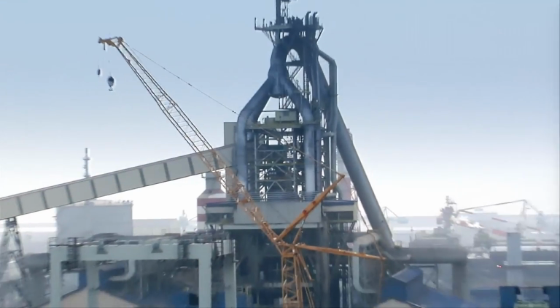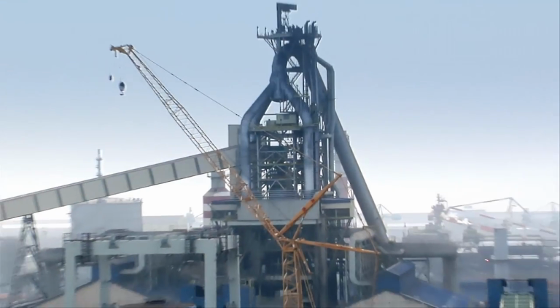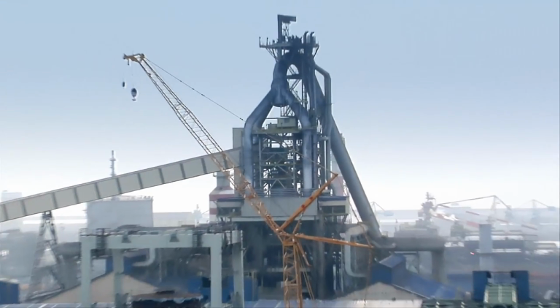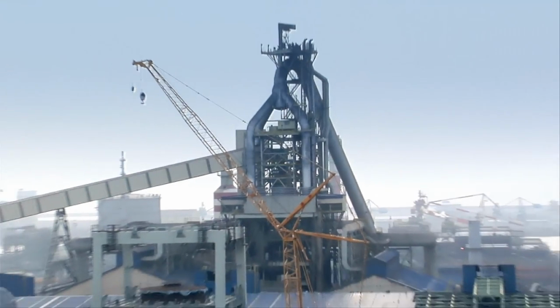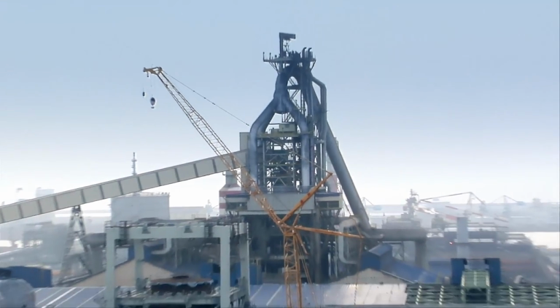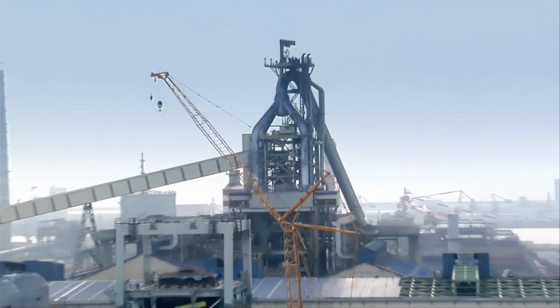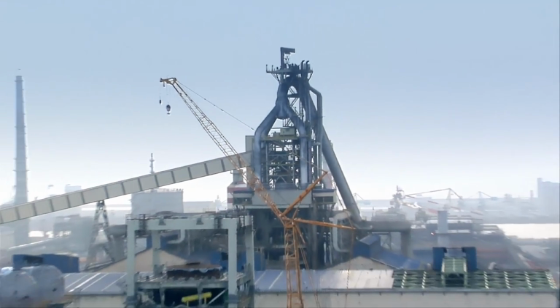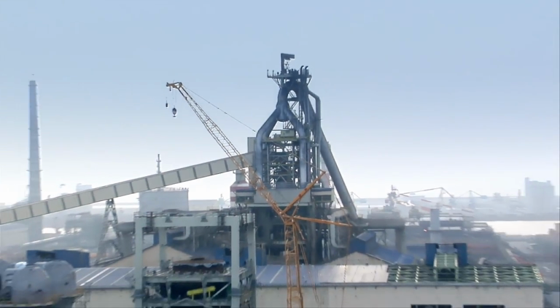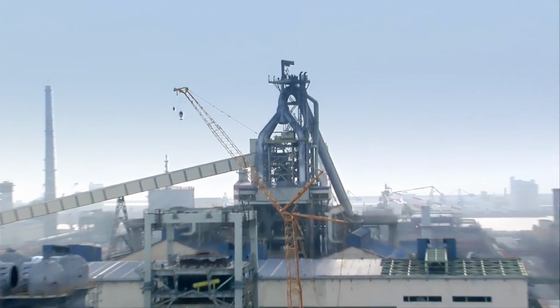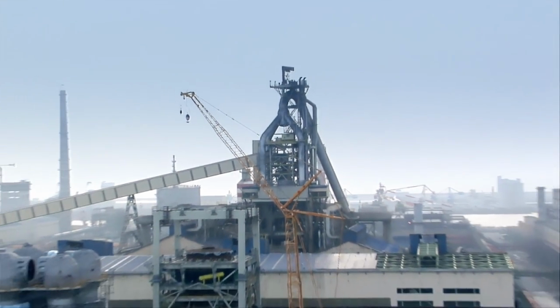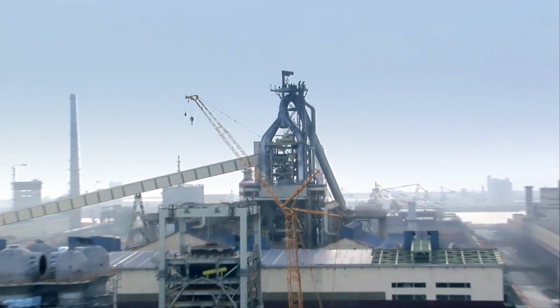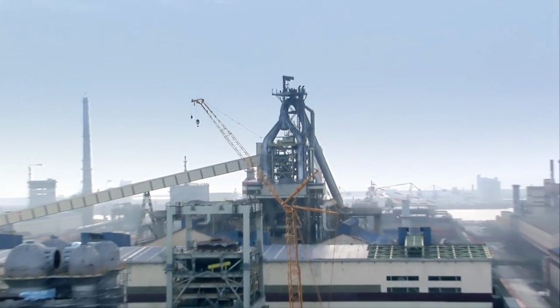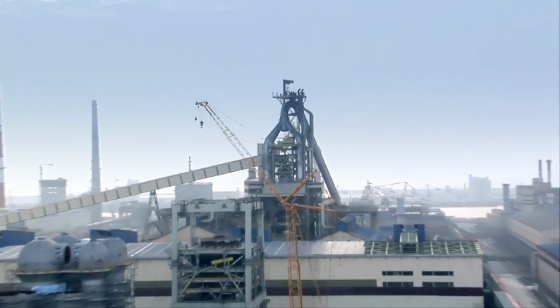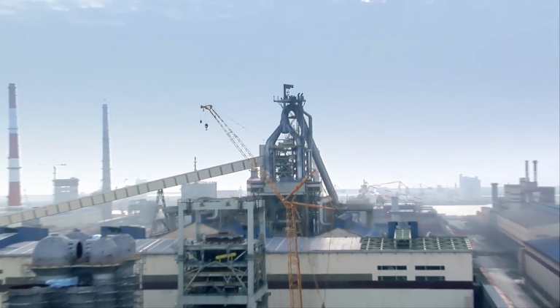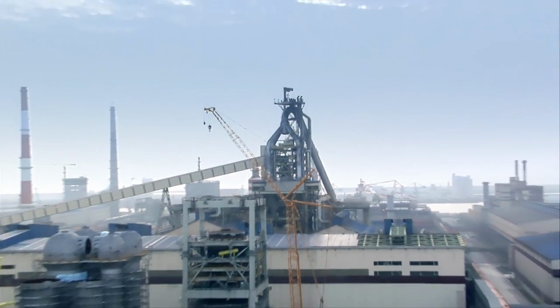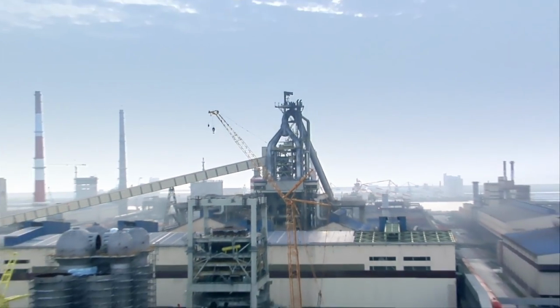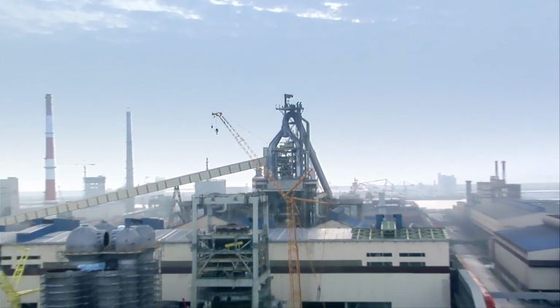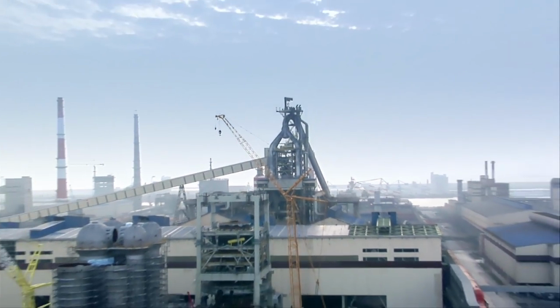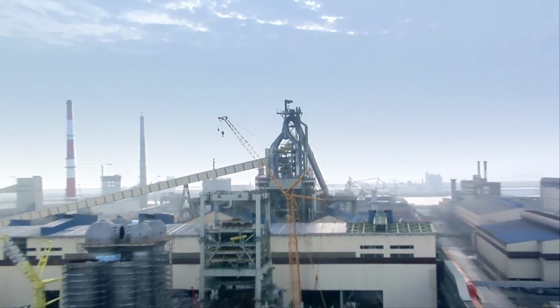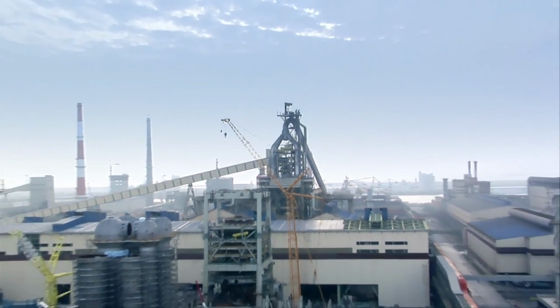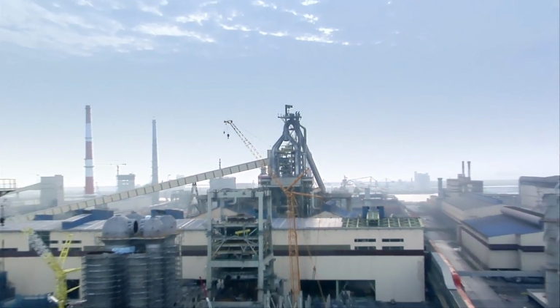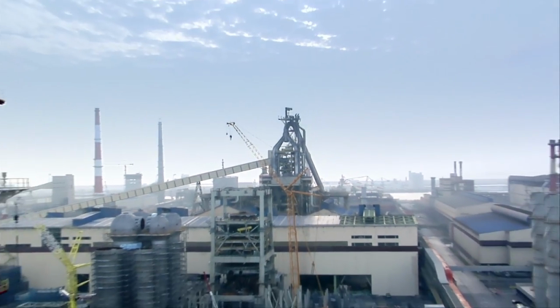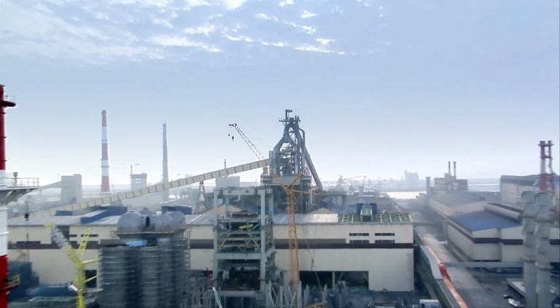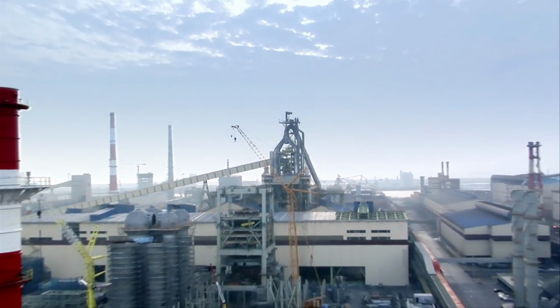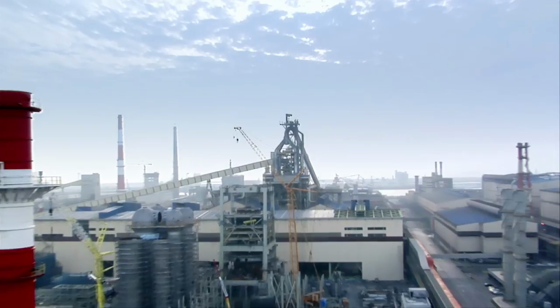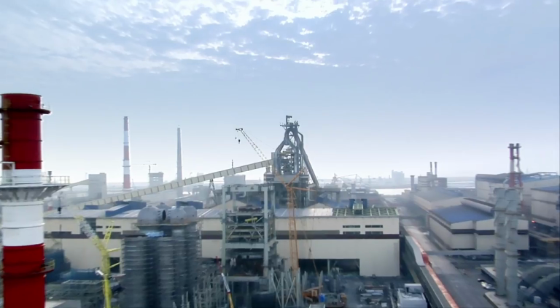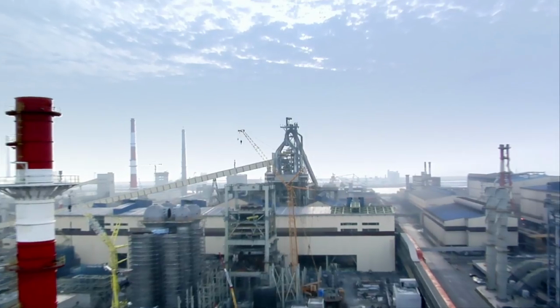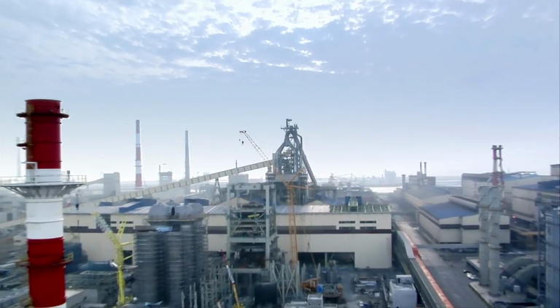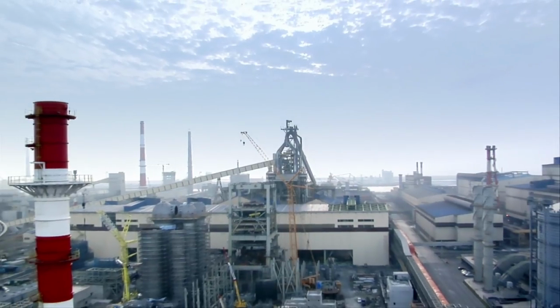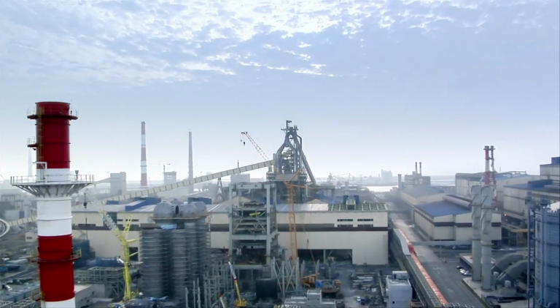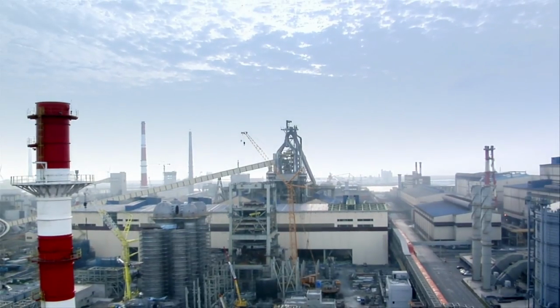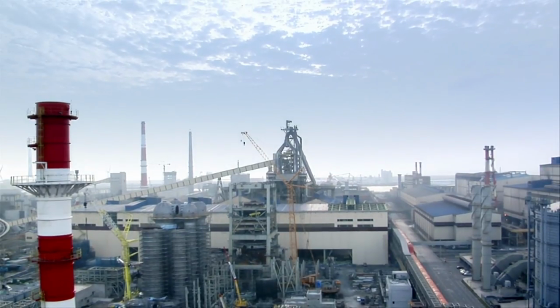Primetals Technologies — creating the future of metals as one.